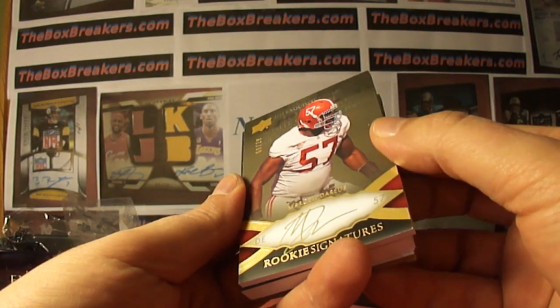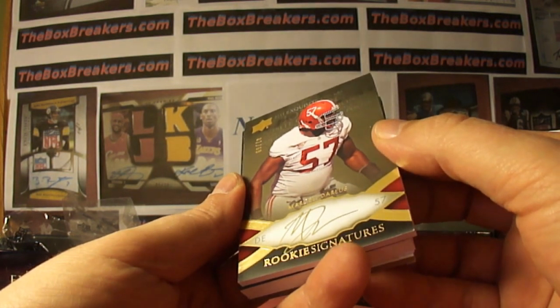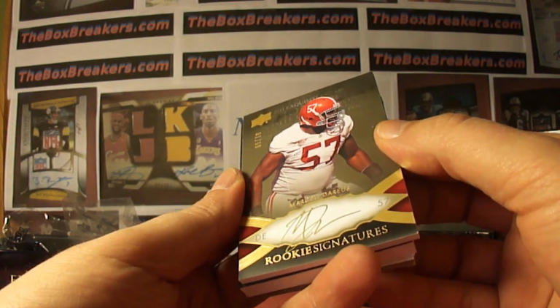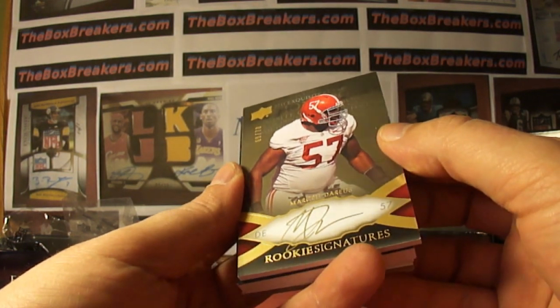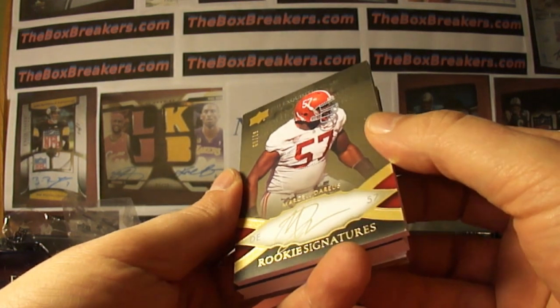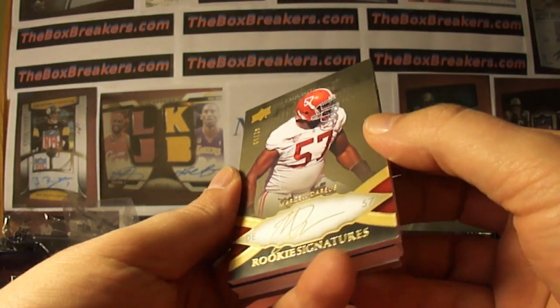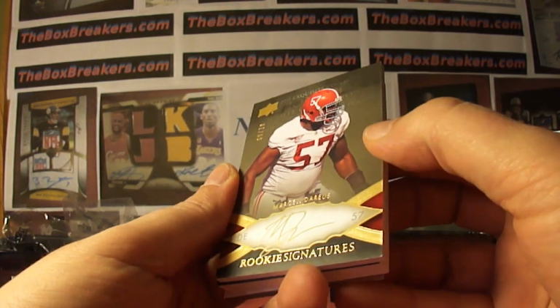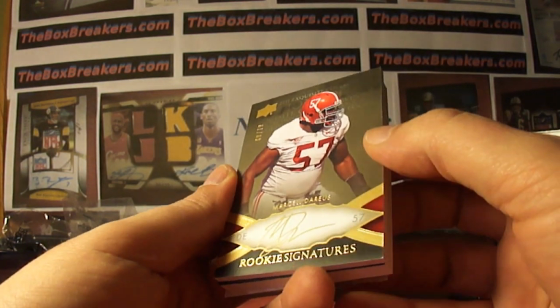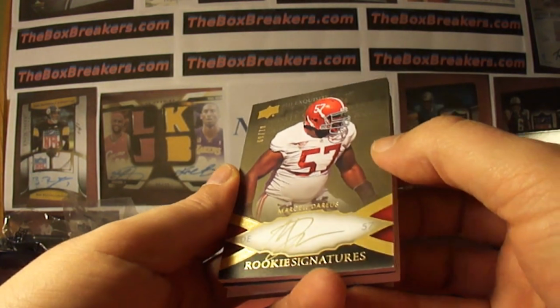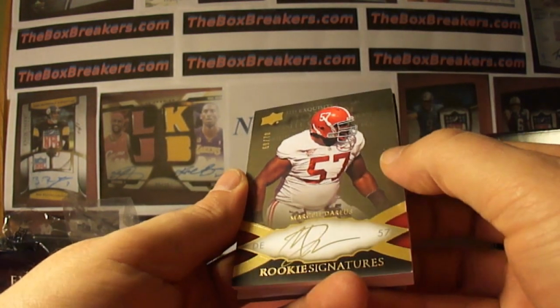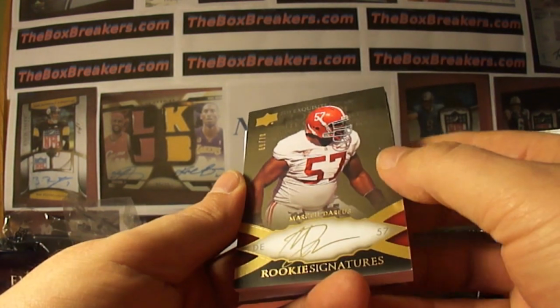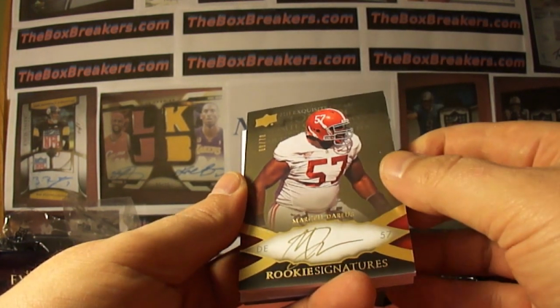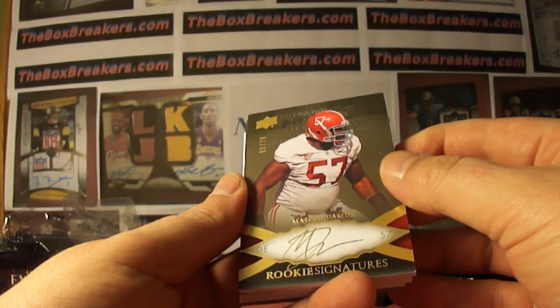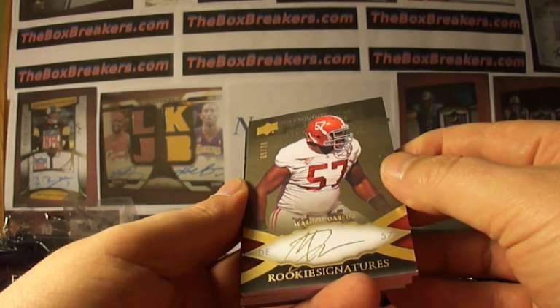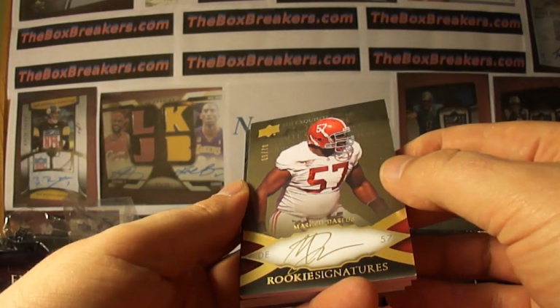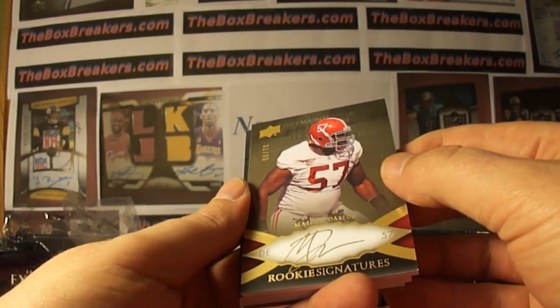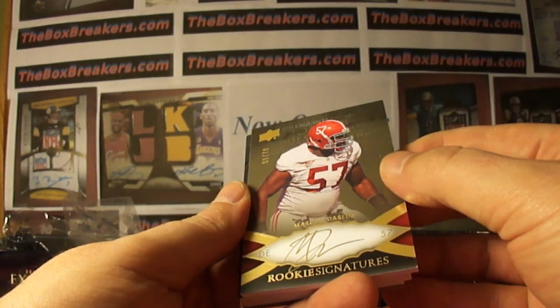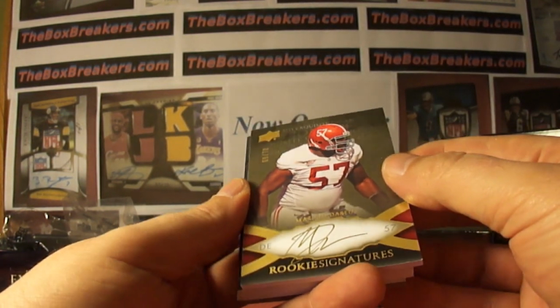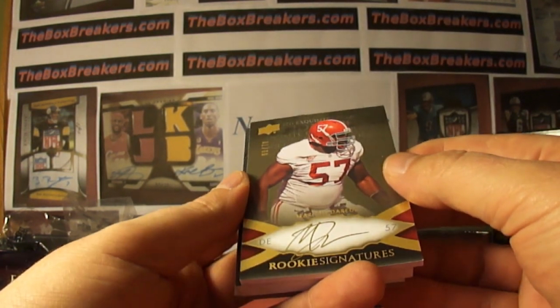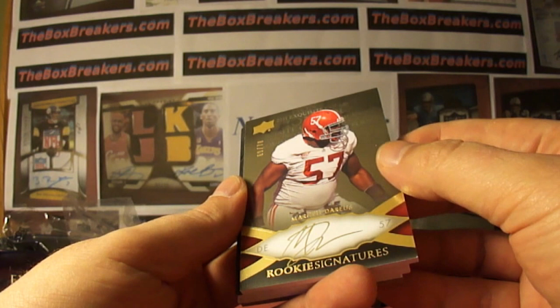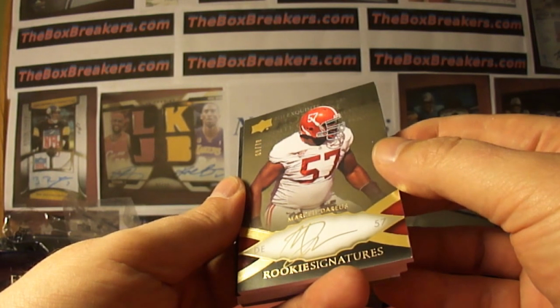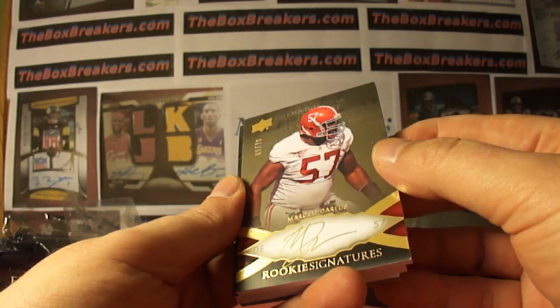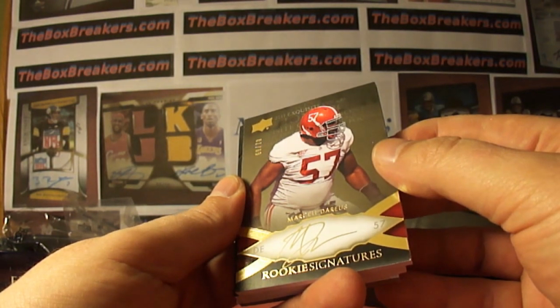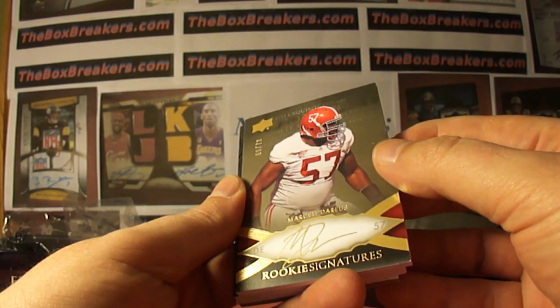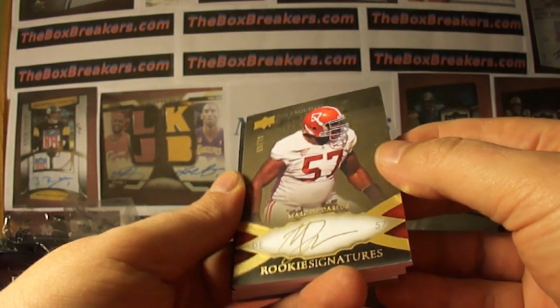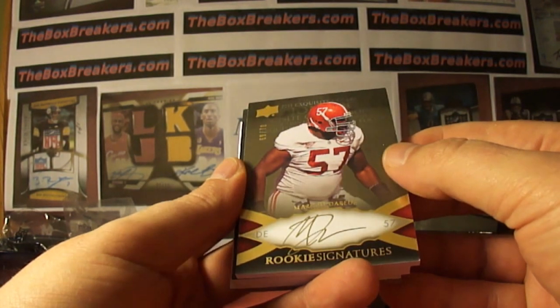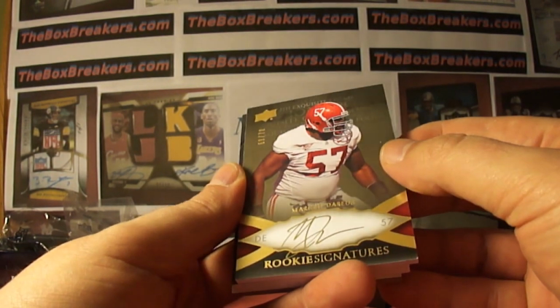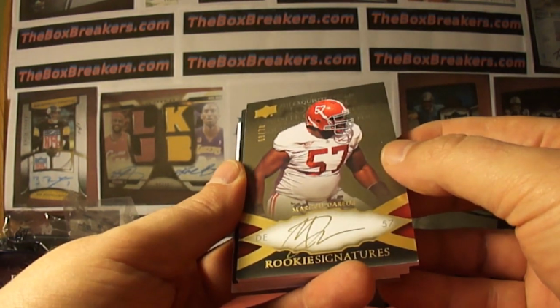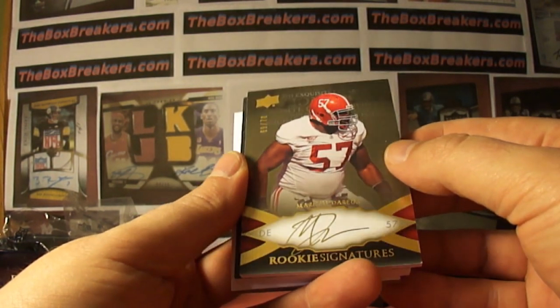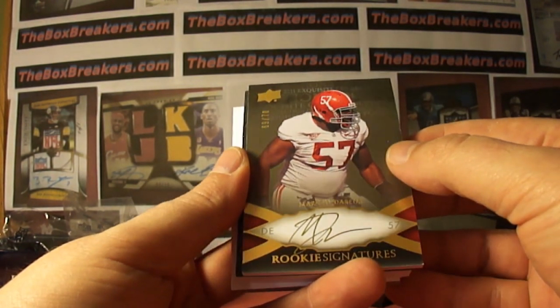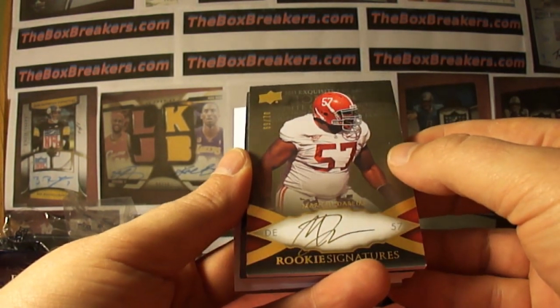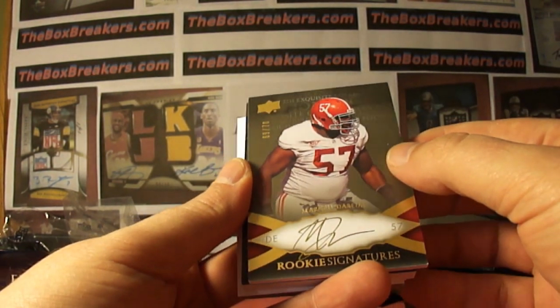Marcell Dareus, rookie auto, number 69 of 70. That's the Bills. That's Card Sick 45 getting that one.